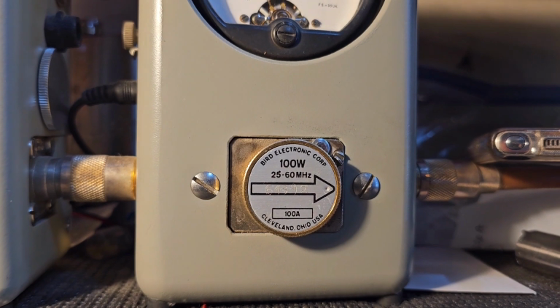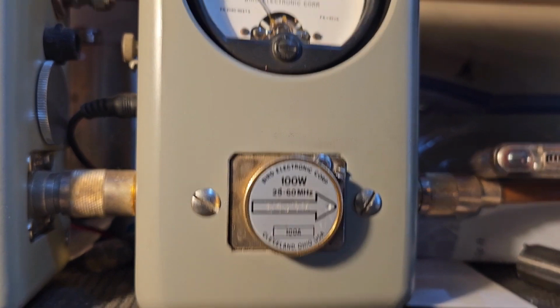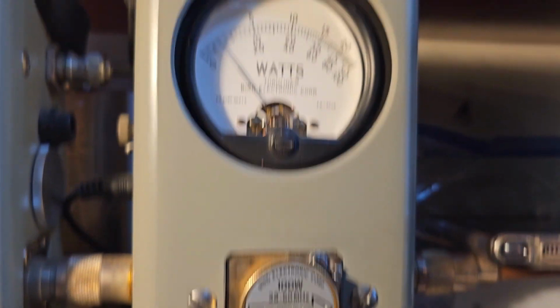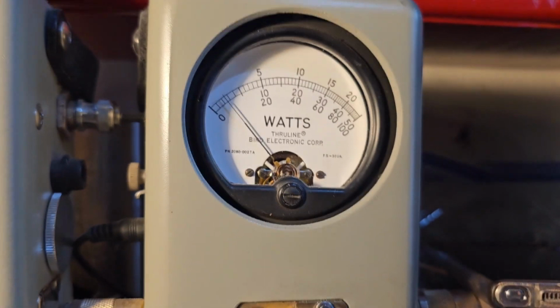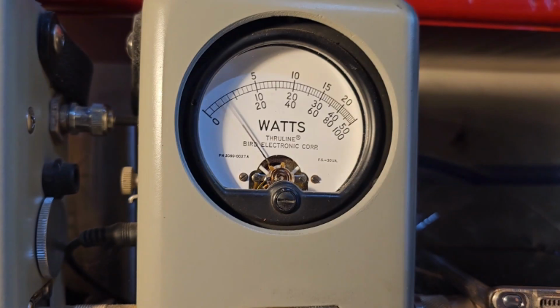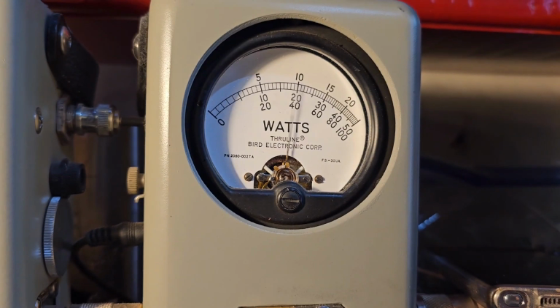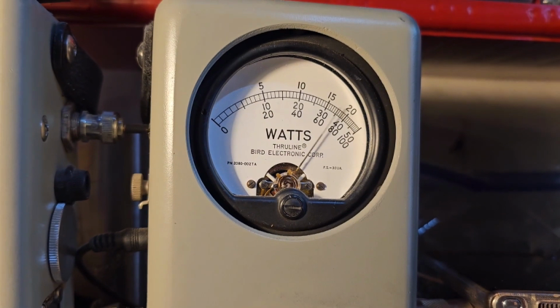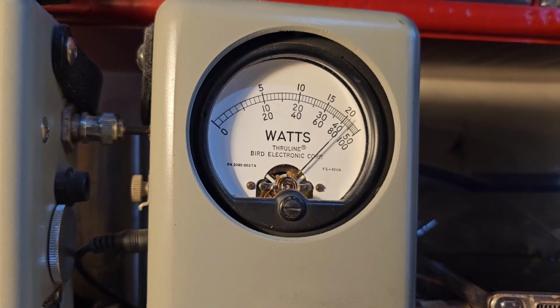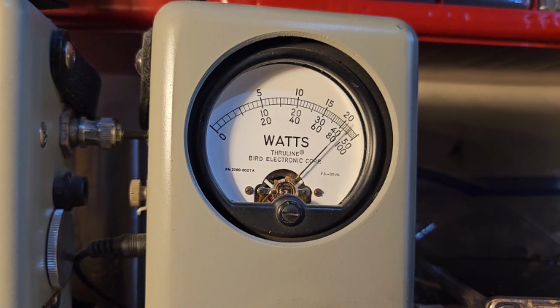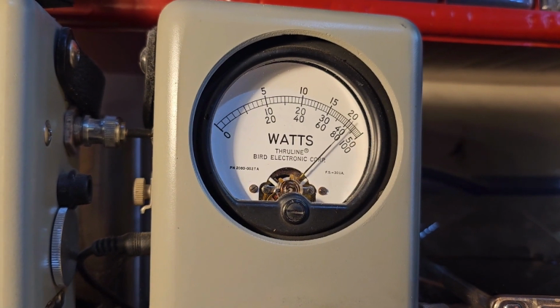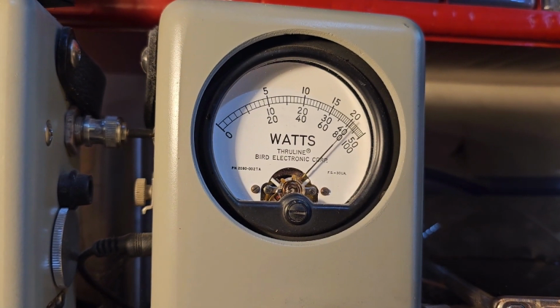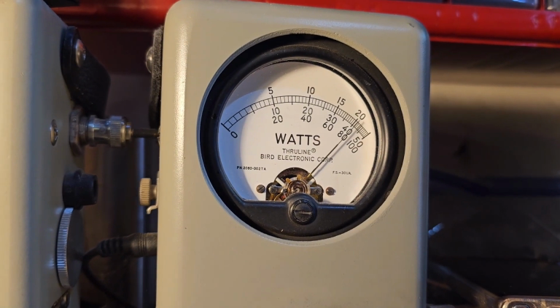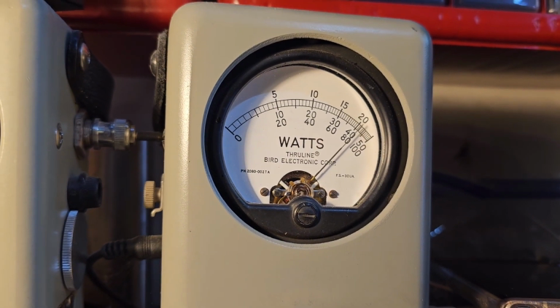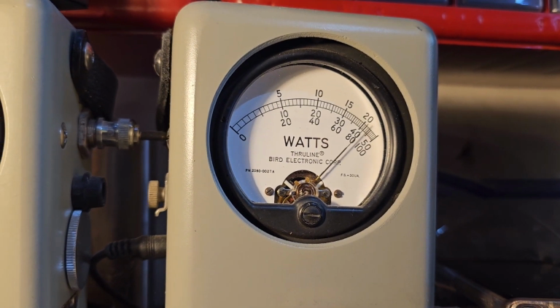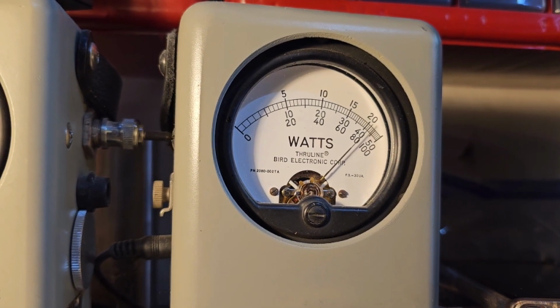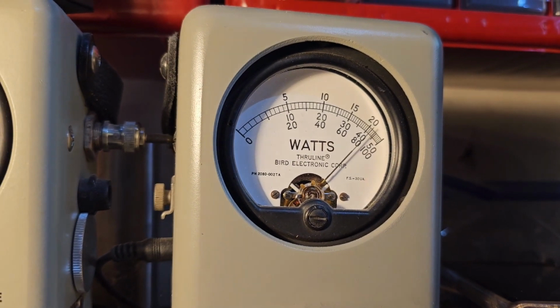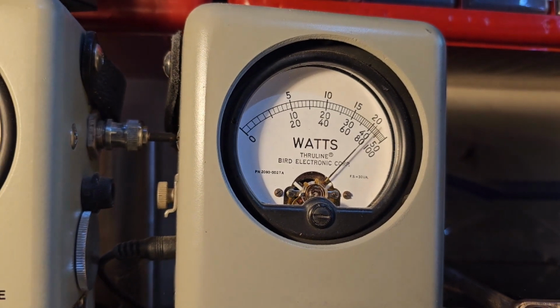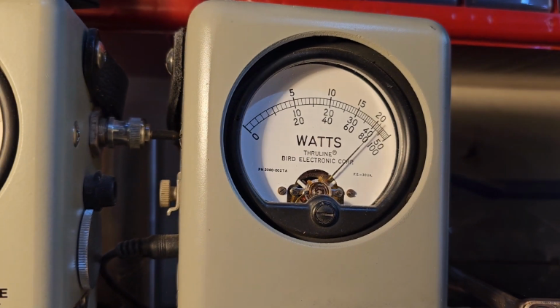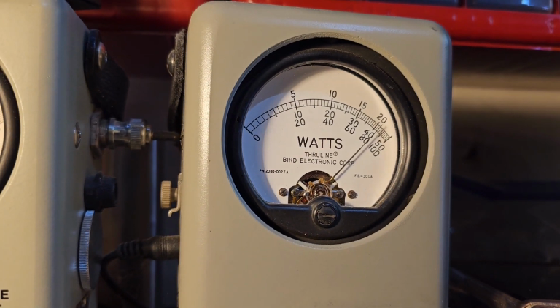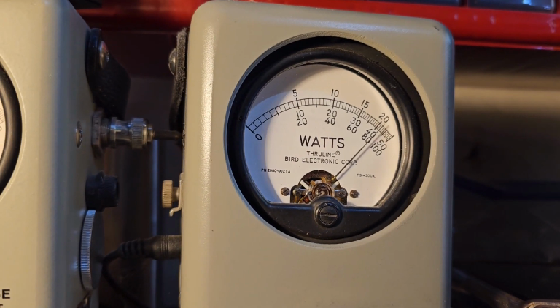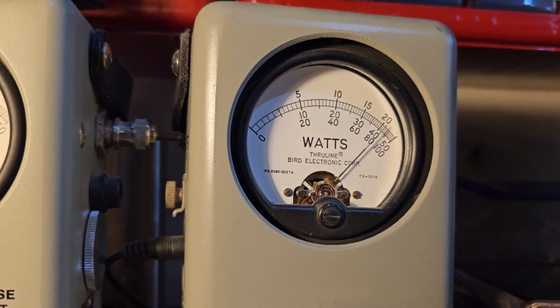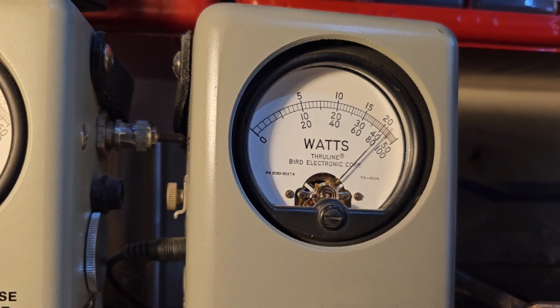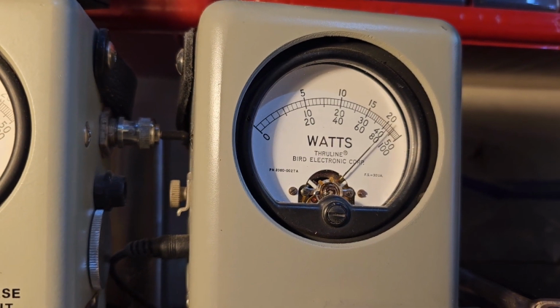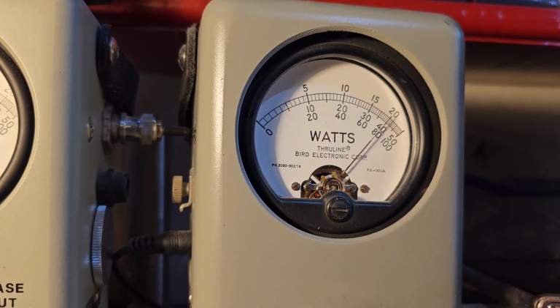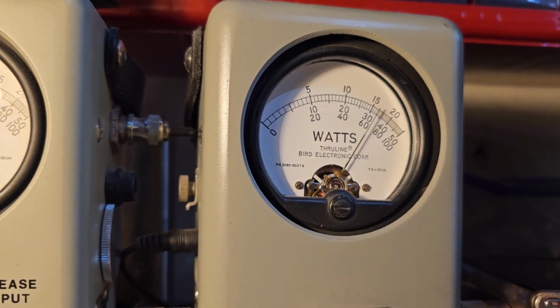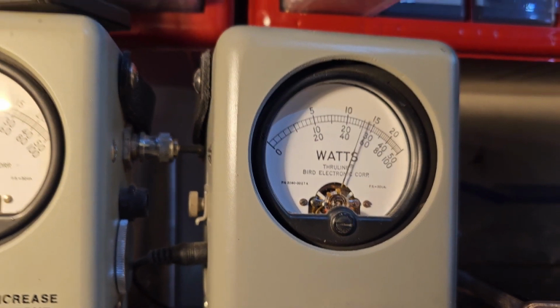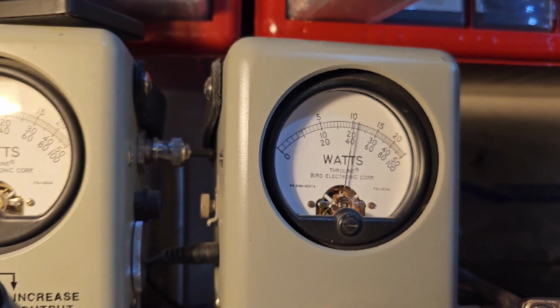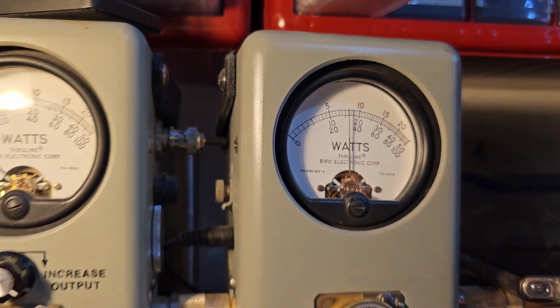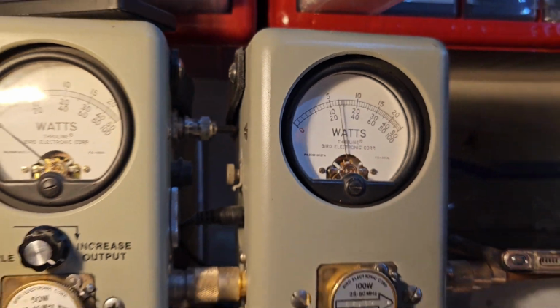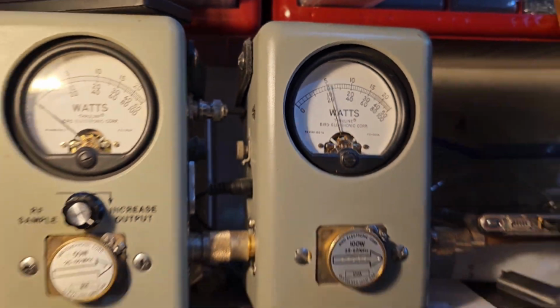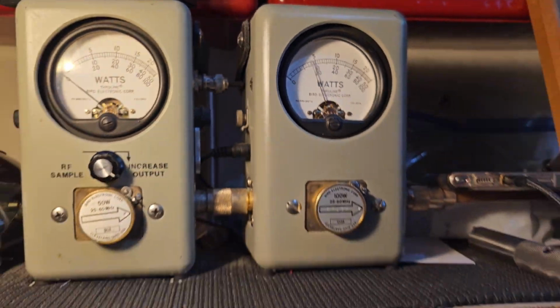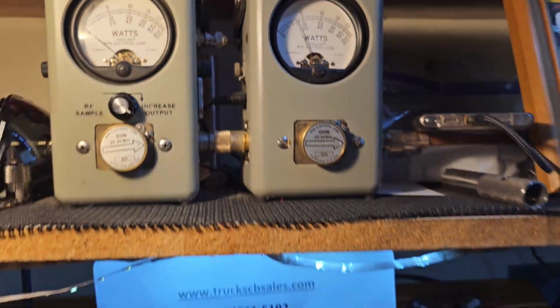100-watt slug on peak. Hello, one, two, one, two, three, hello — about 84 PEP.